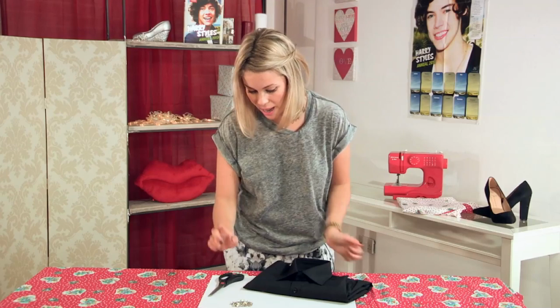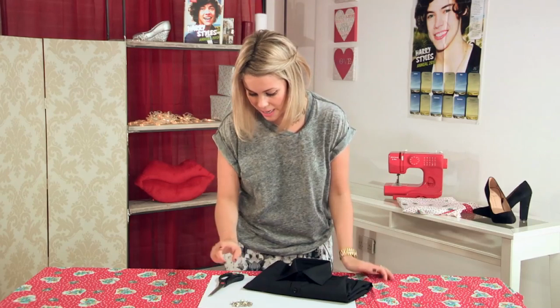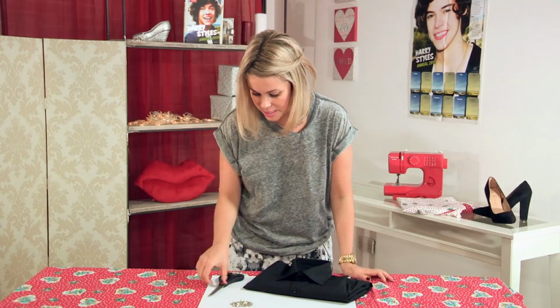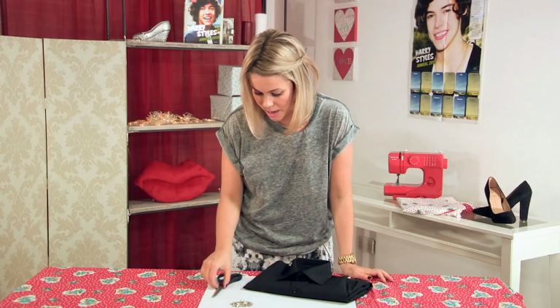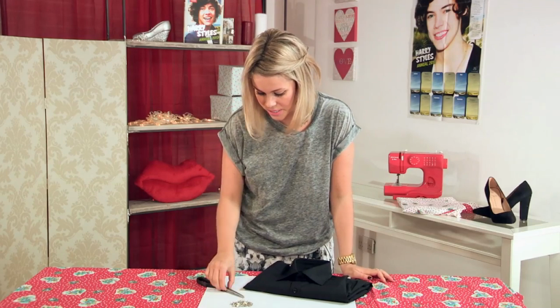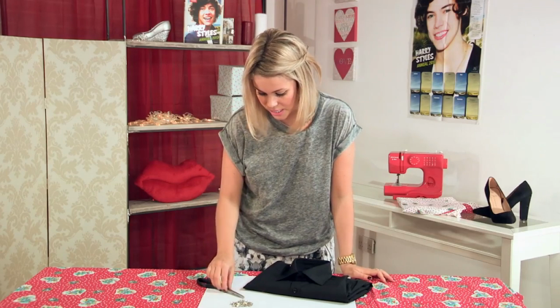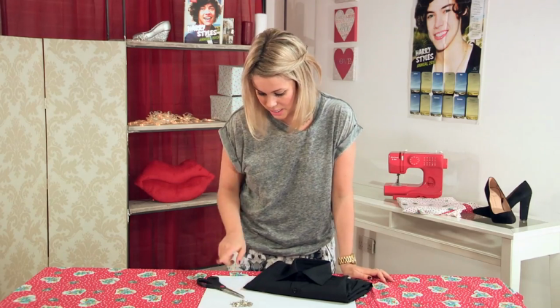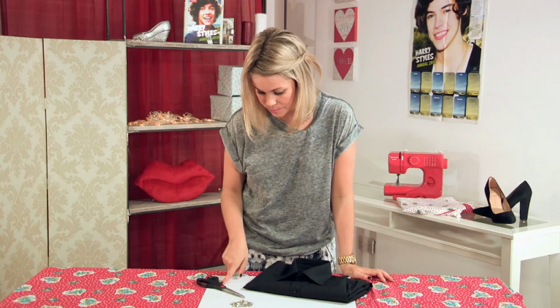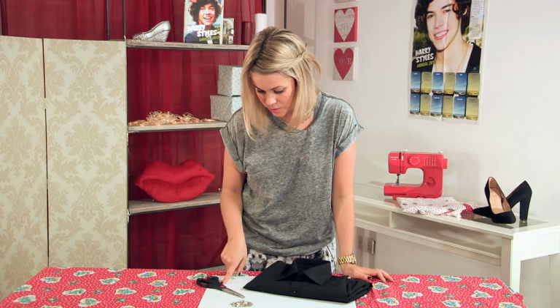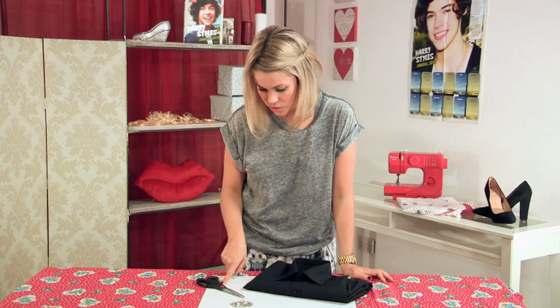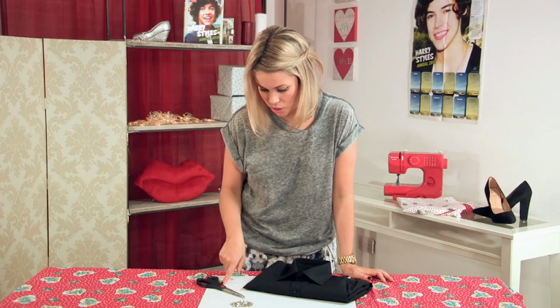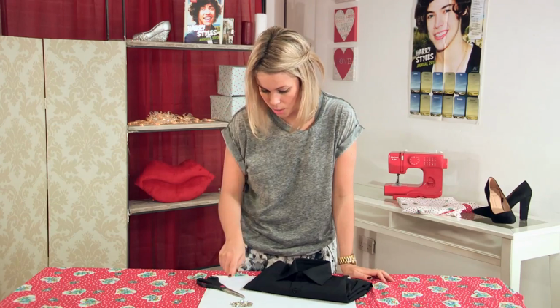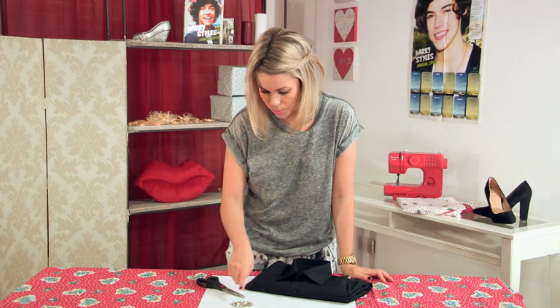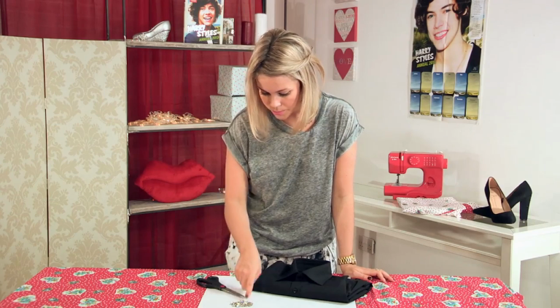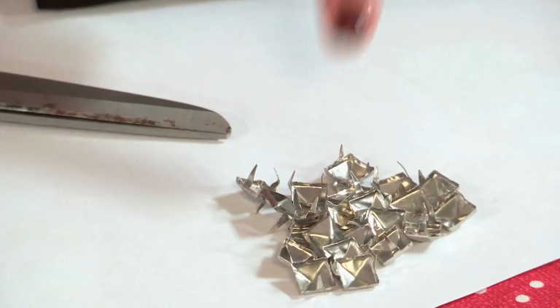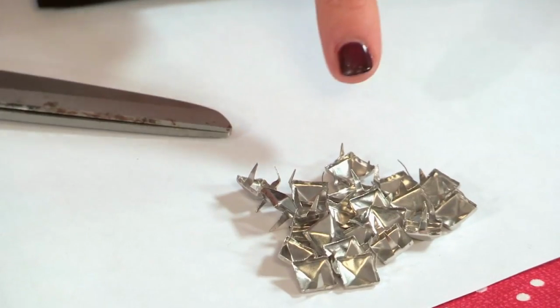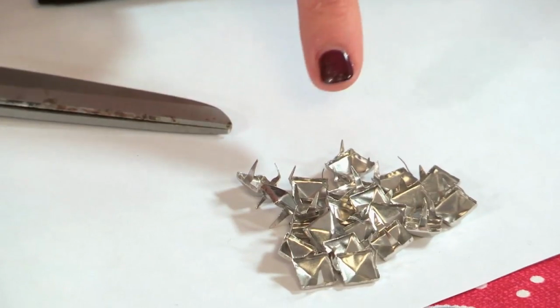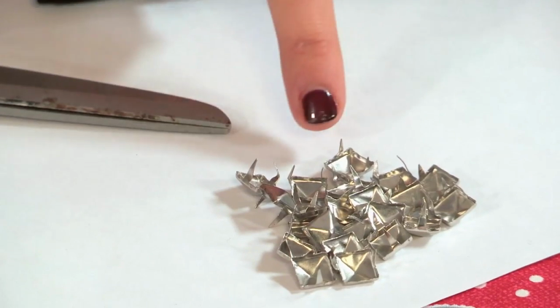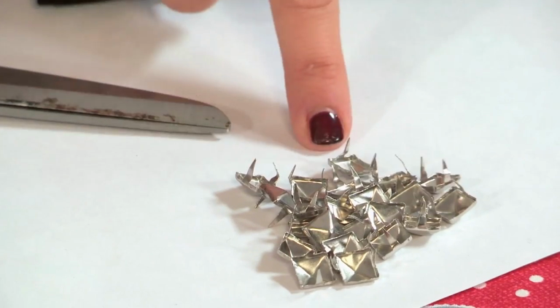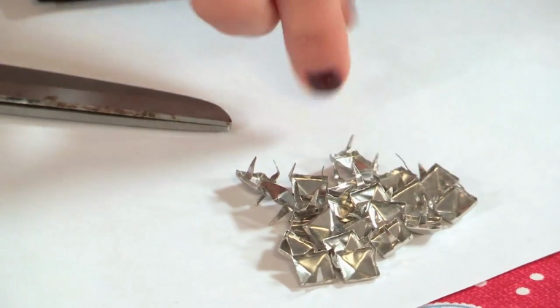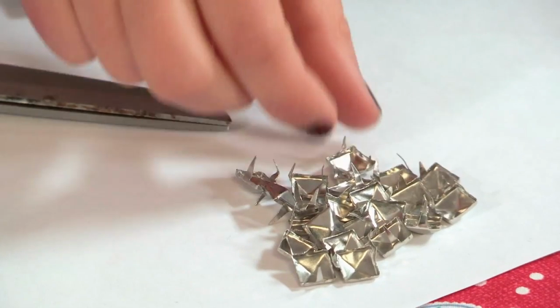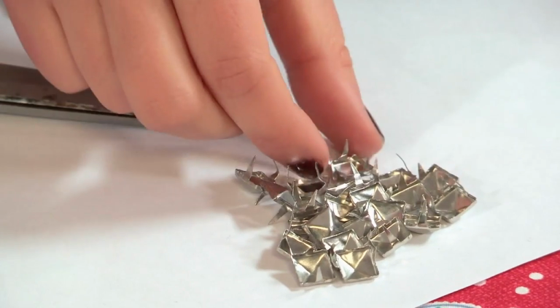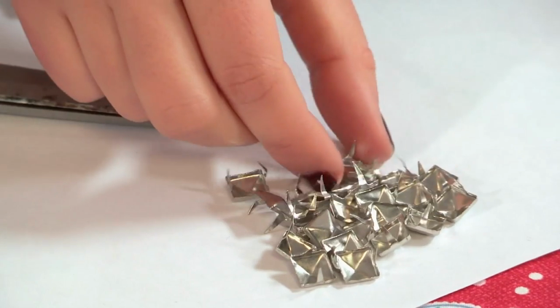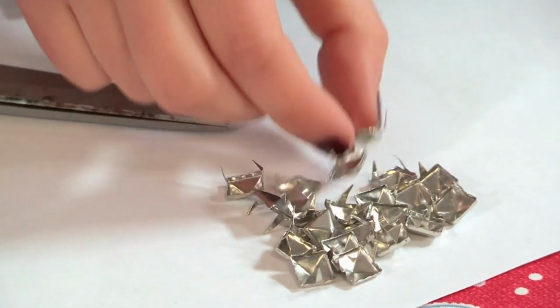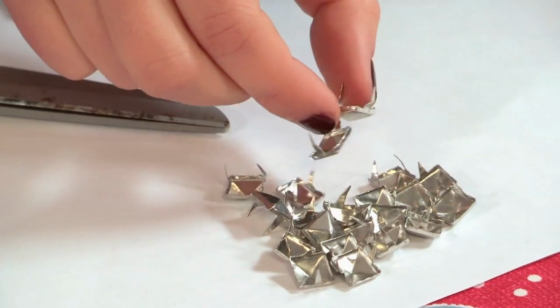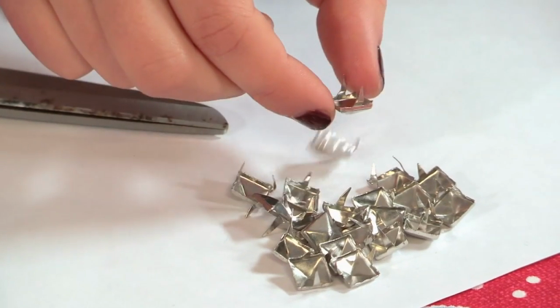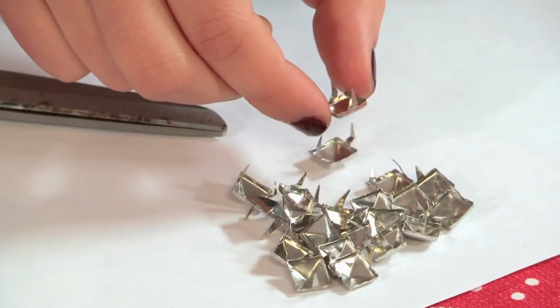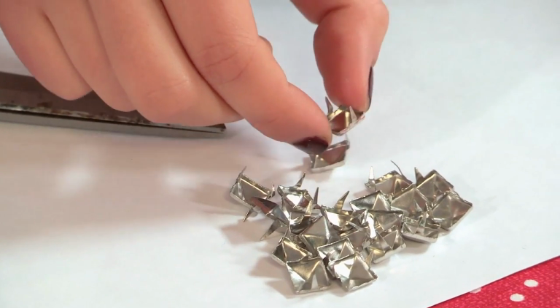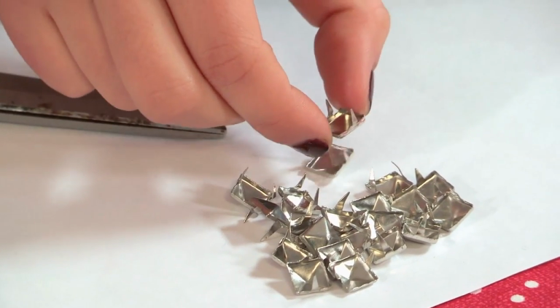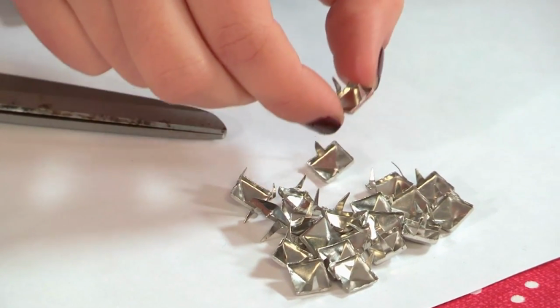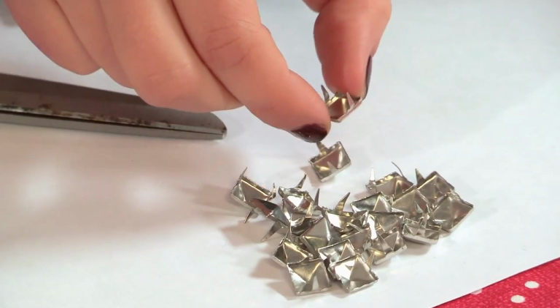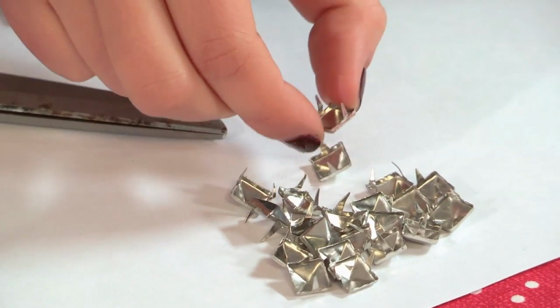And a pair of scissors, nice and sharp, and some studs which are pyramid-shaped and have two little spikes on the back.